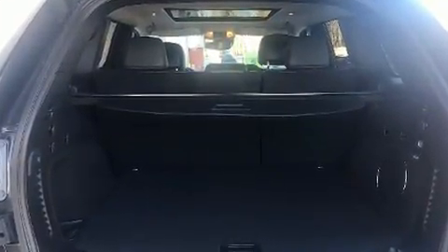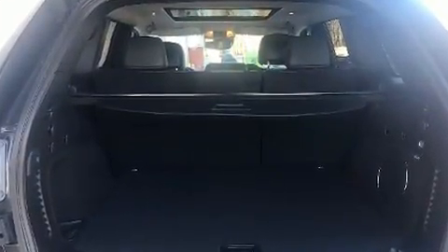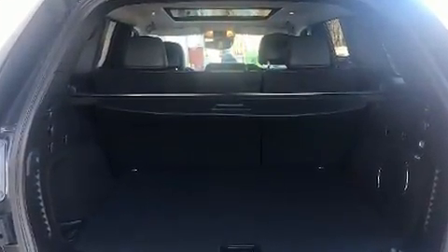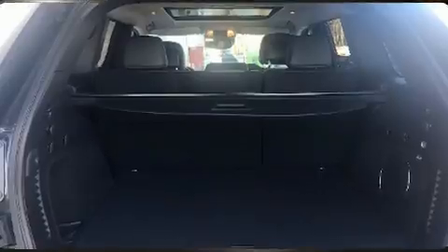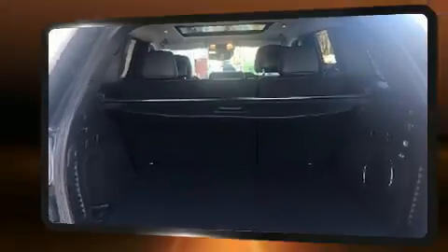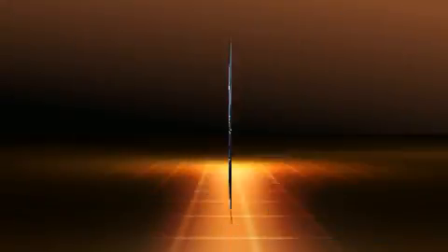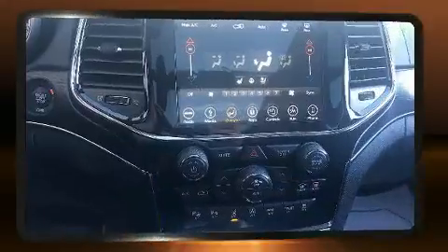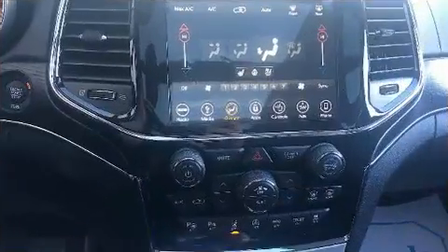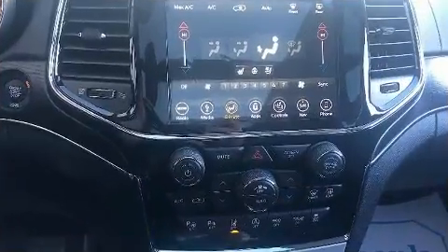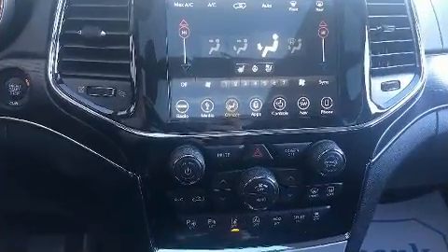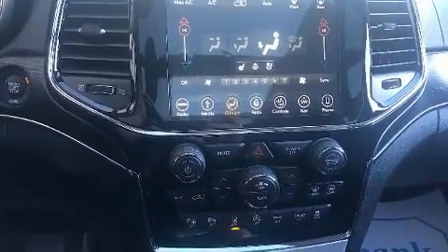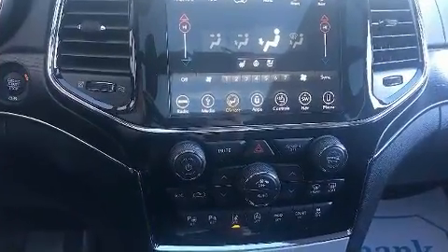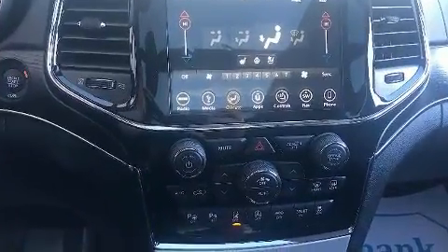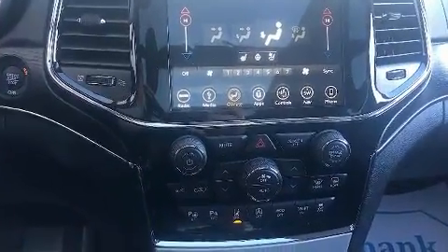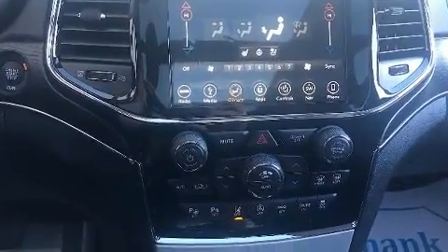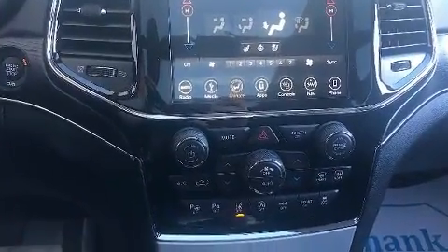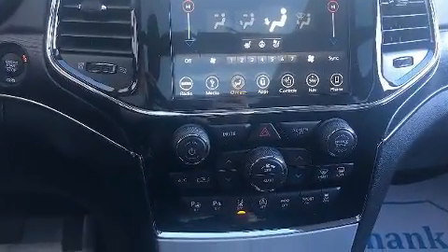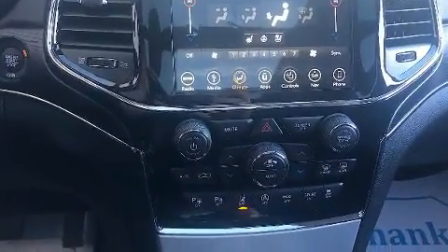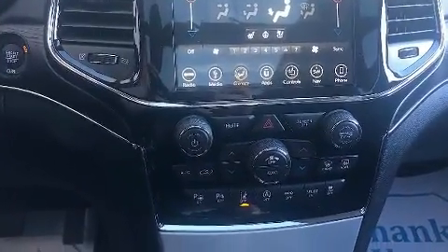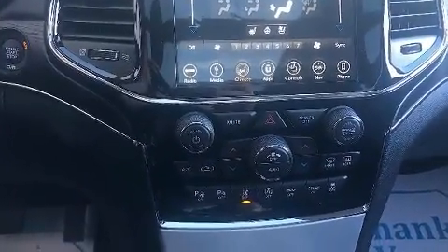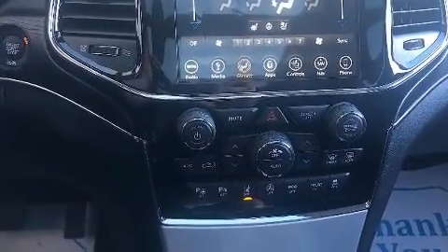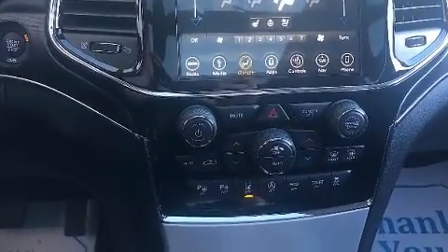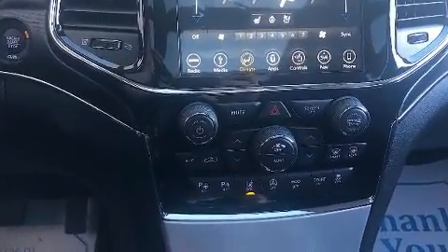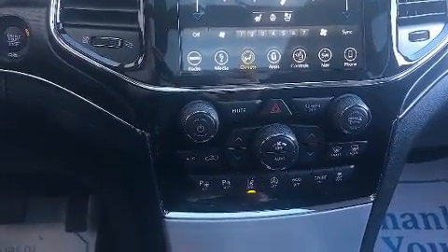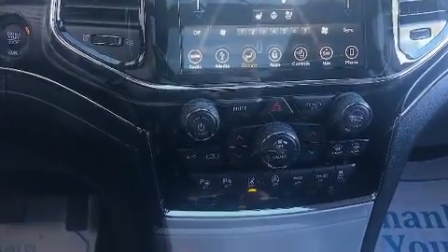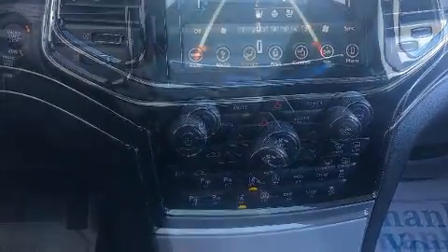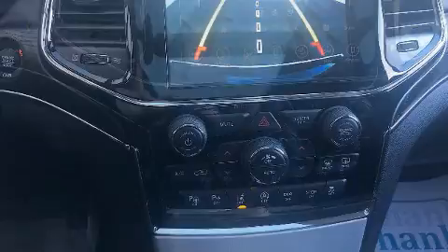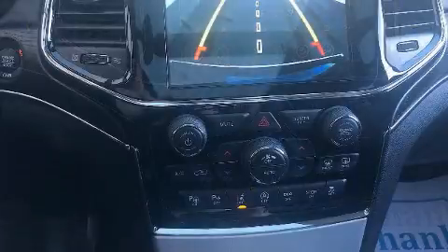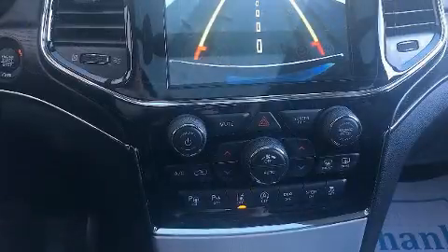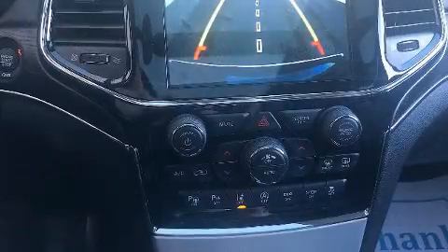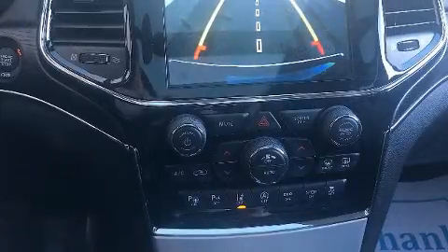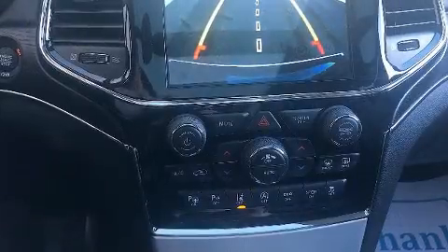Audio features include an AM-FM radio and 19 speakers, yielding a symphony-like audio experience.